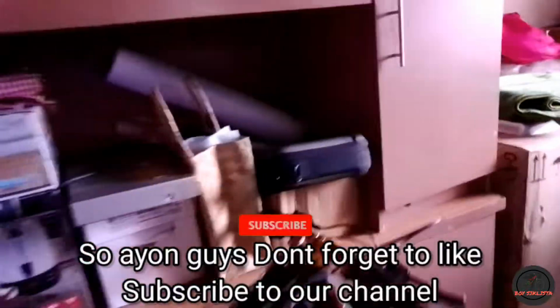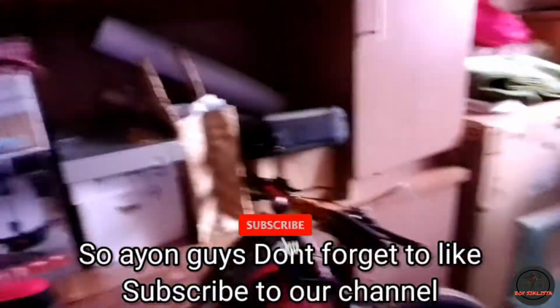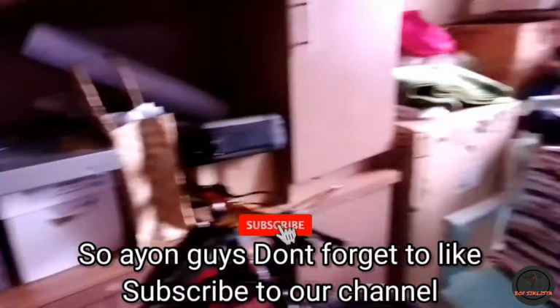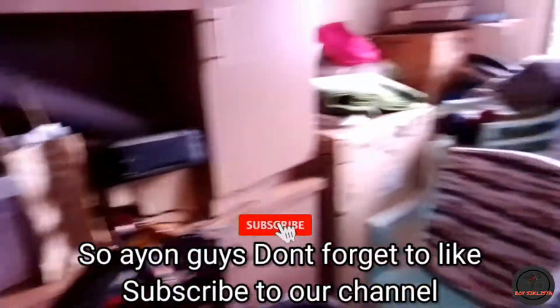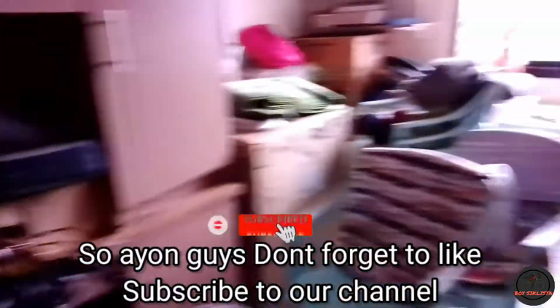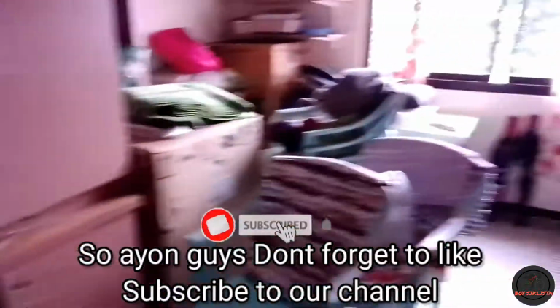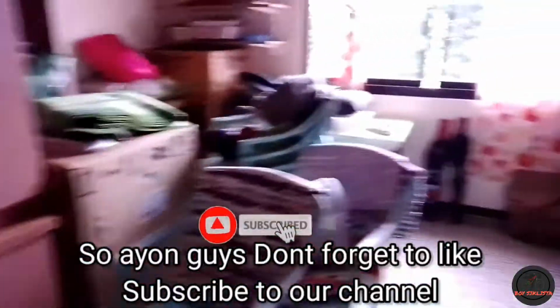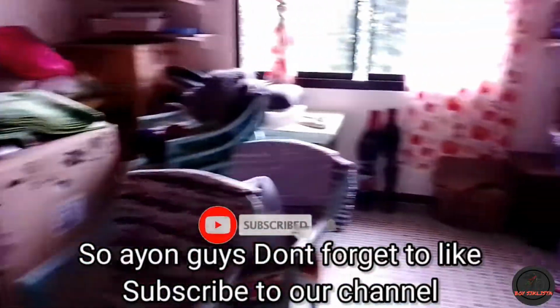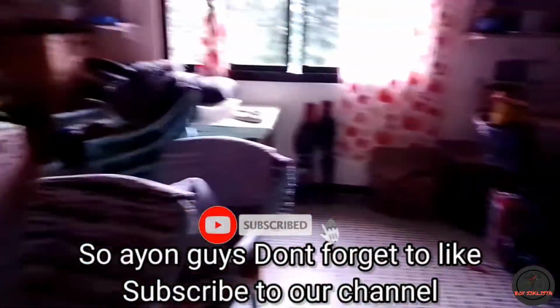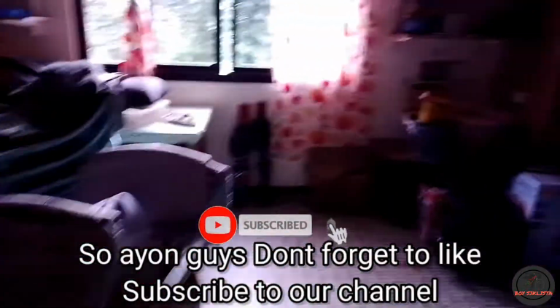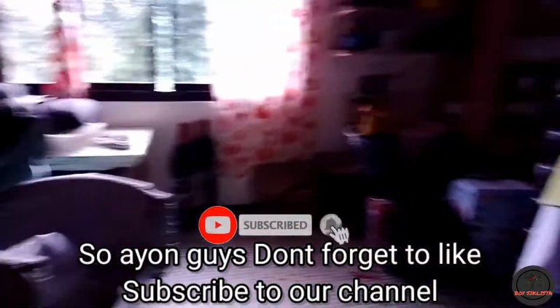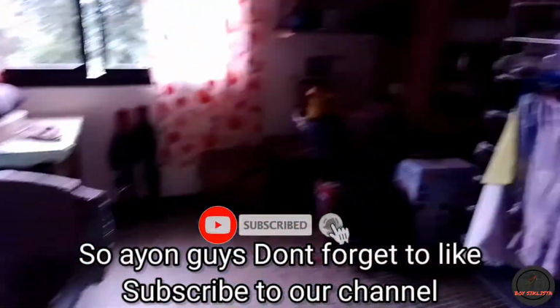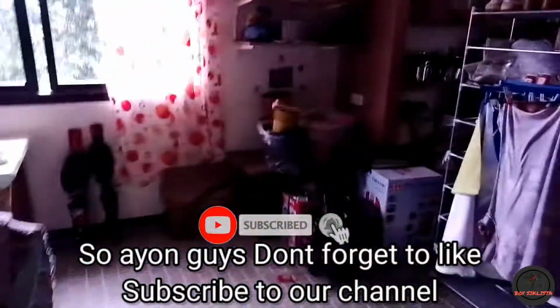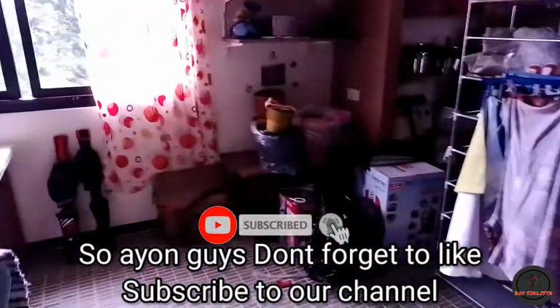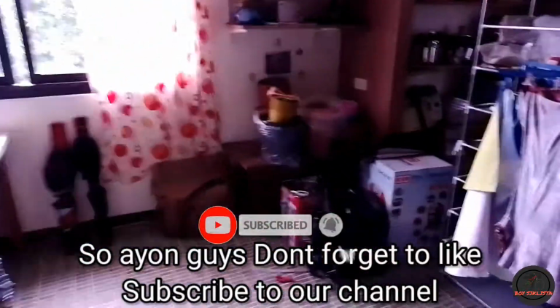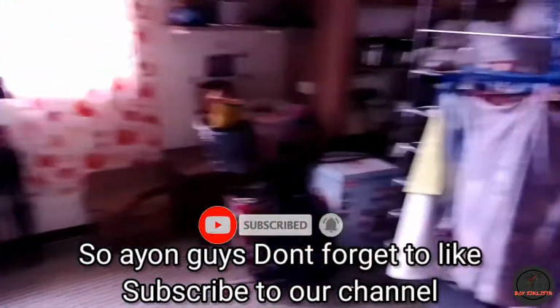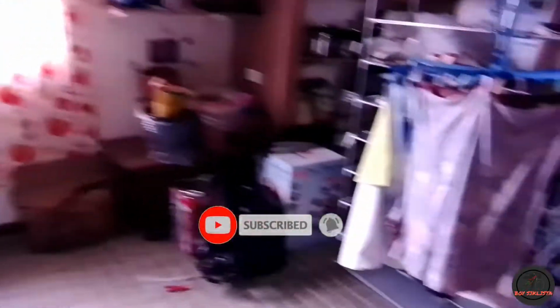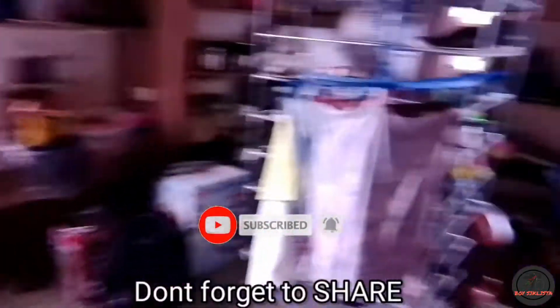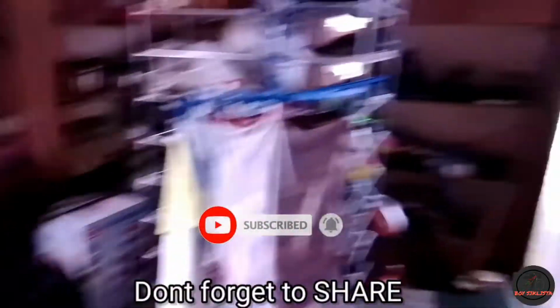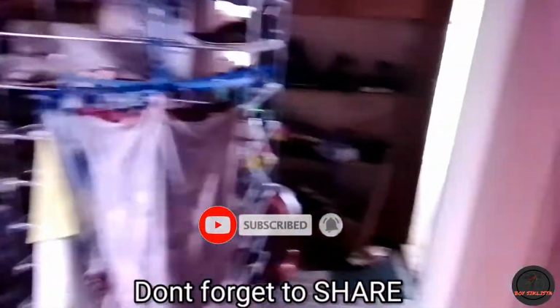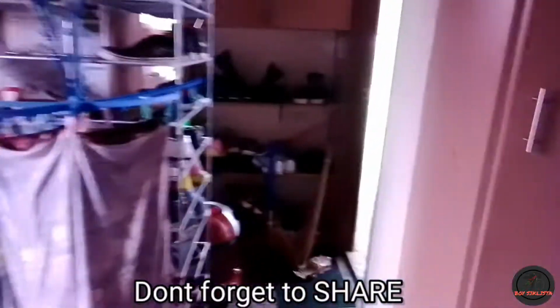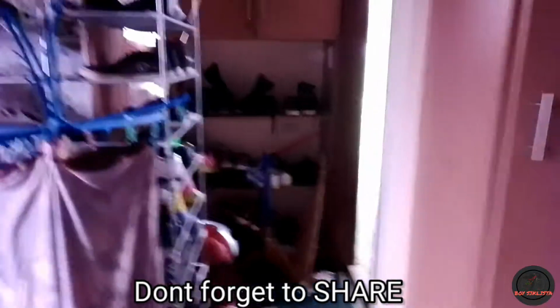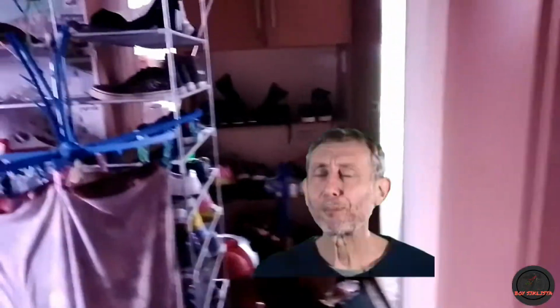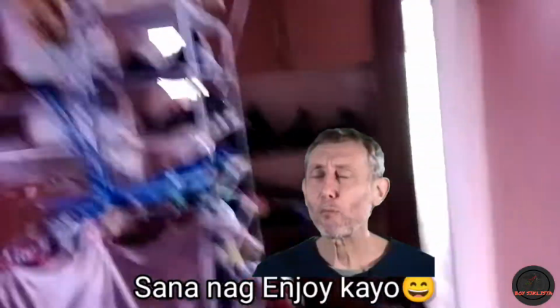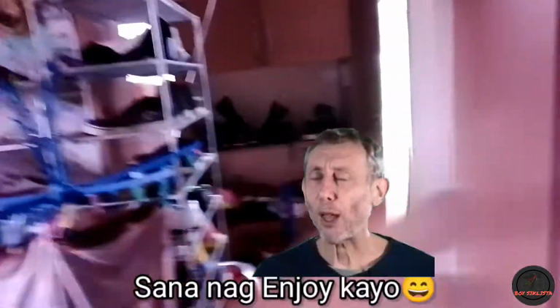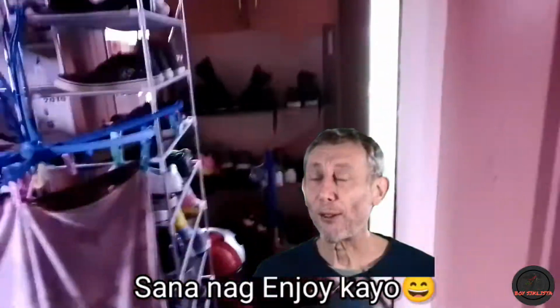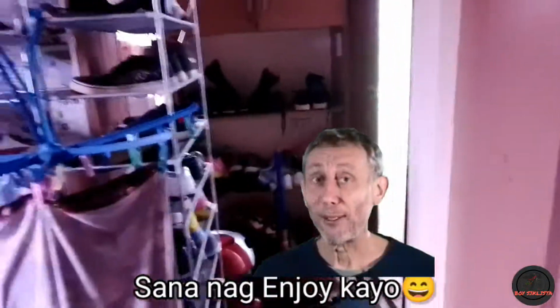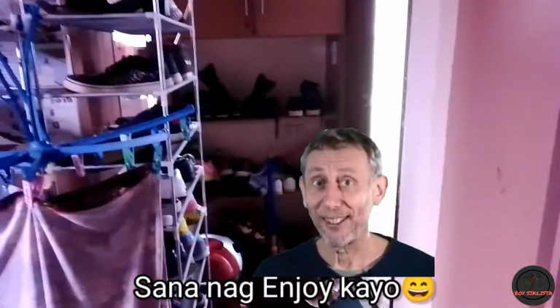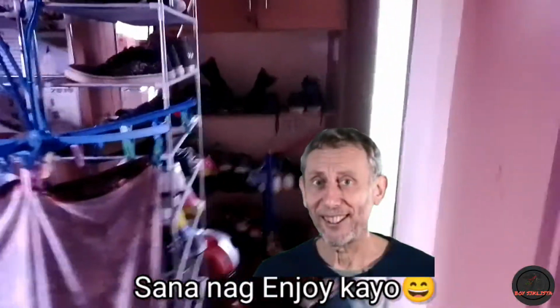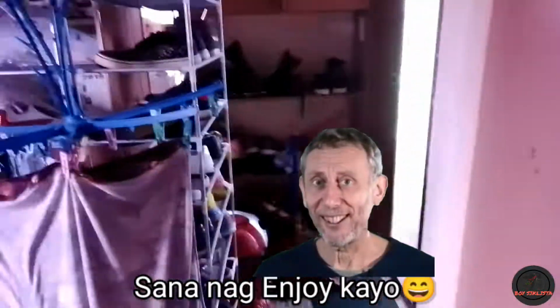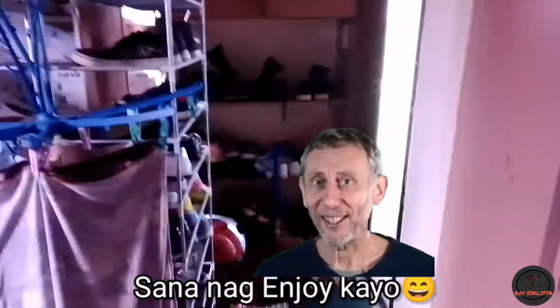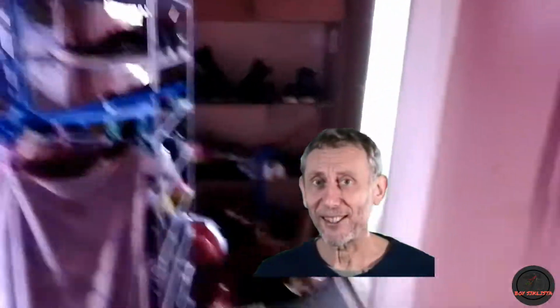Don't forget to like and subscribe to our channel. Don't forget to share. Bye bye.